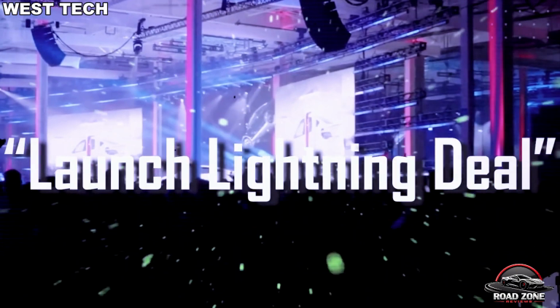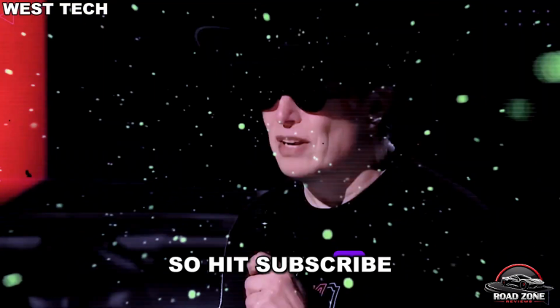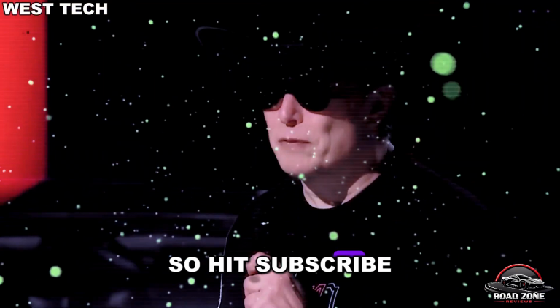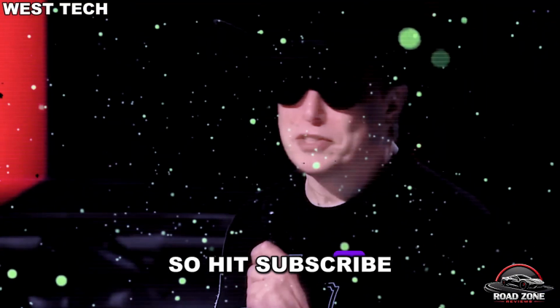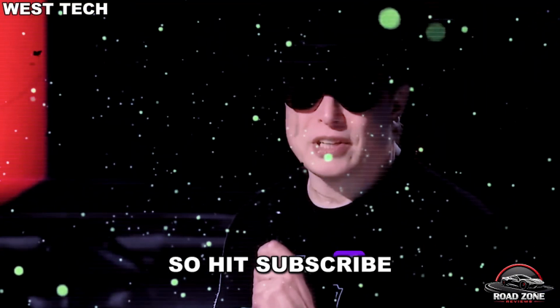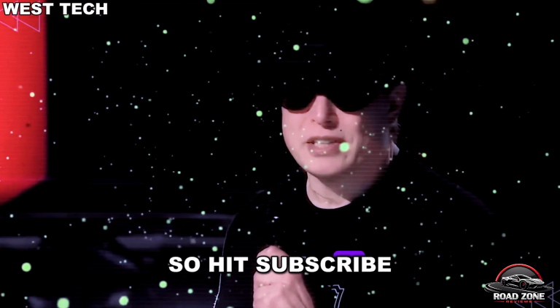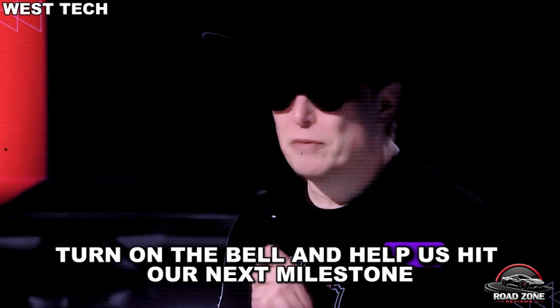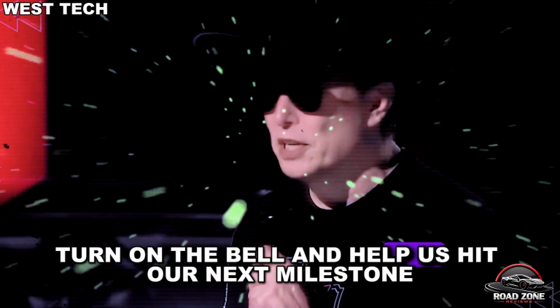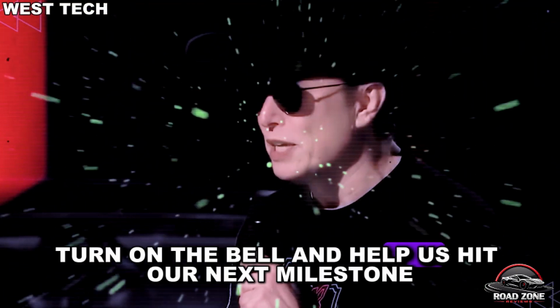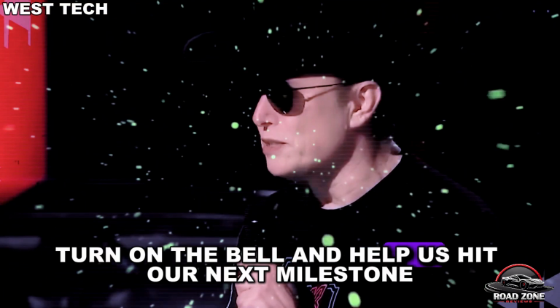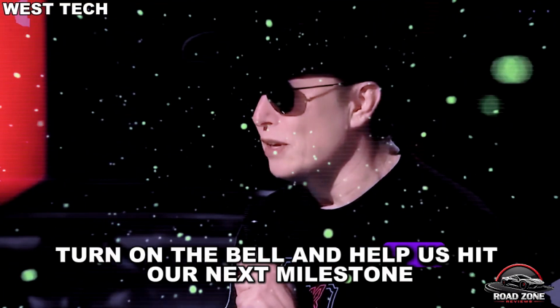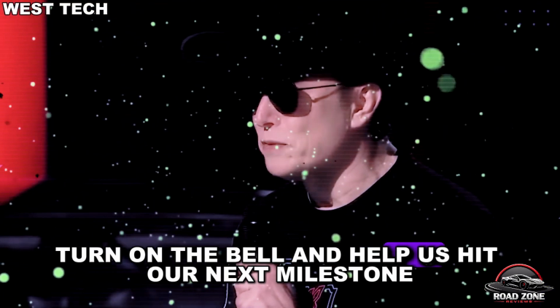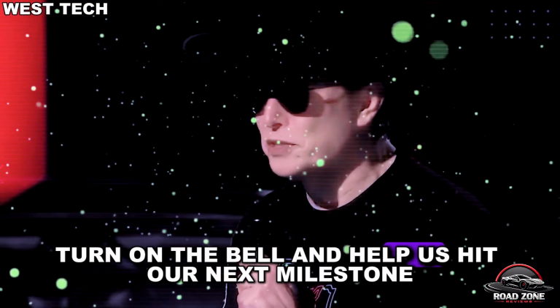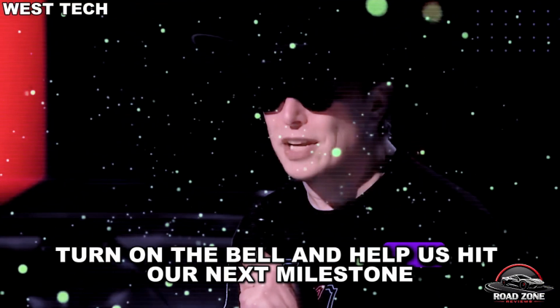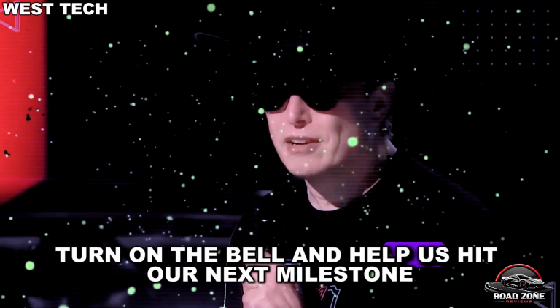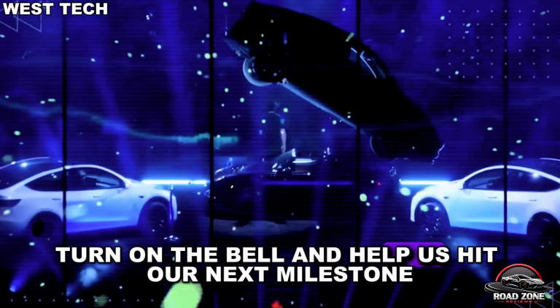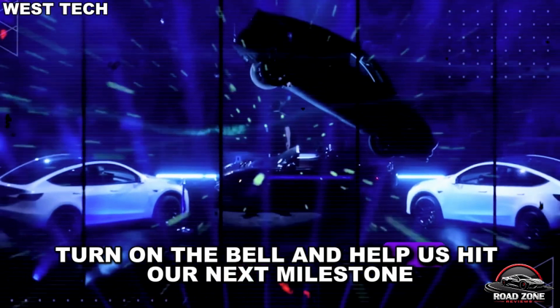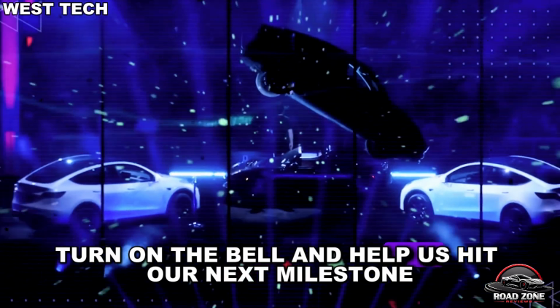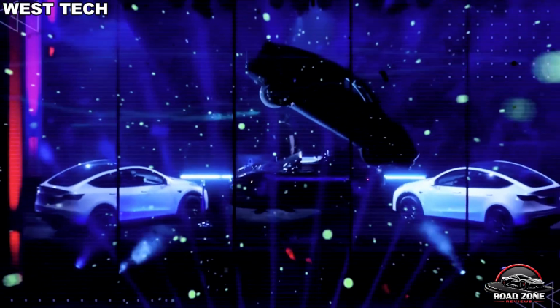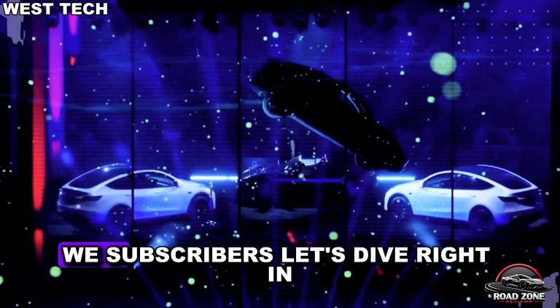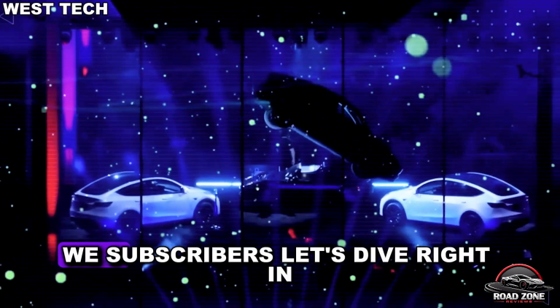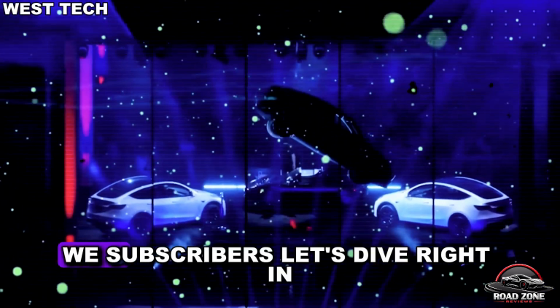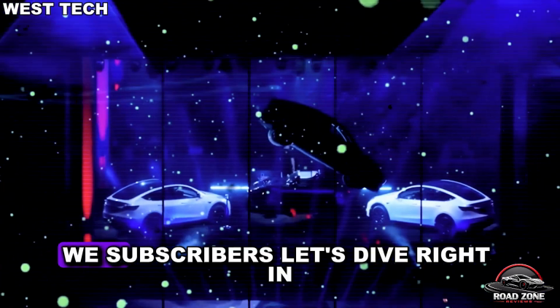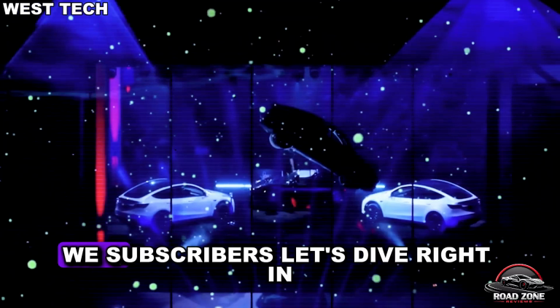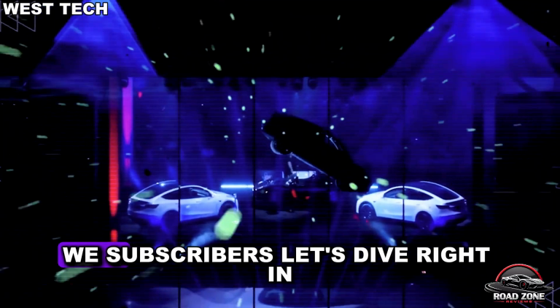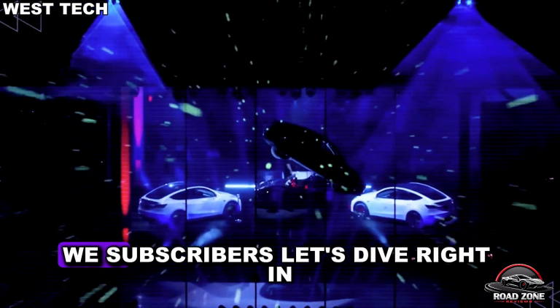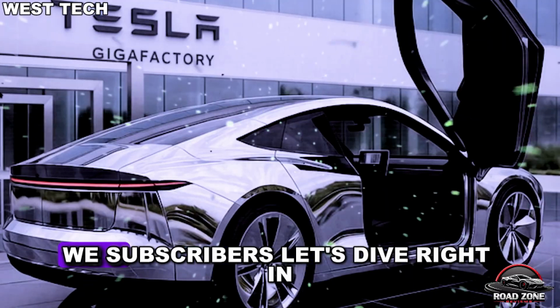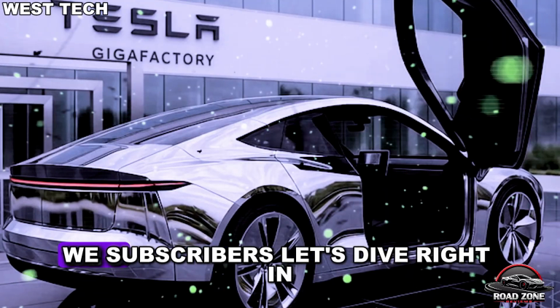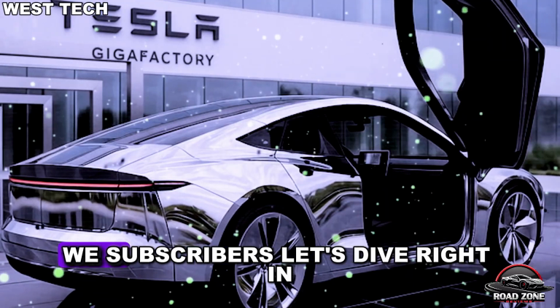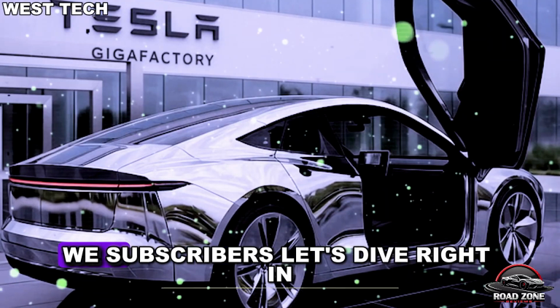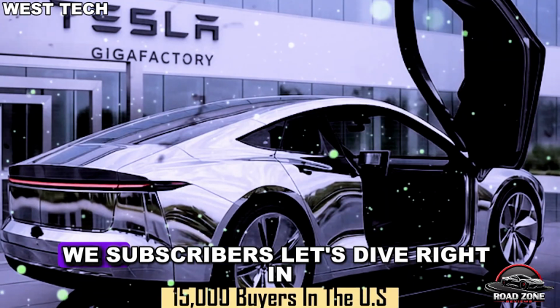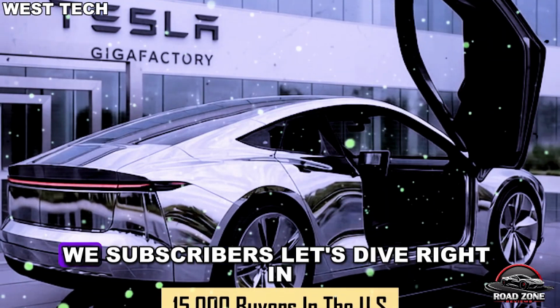So hit subscribe, turn on the bell, and help us hit our next milestone. Let's dive right in.